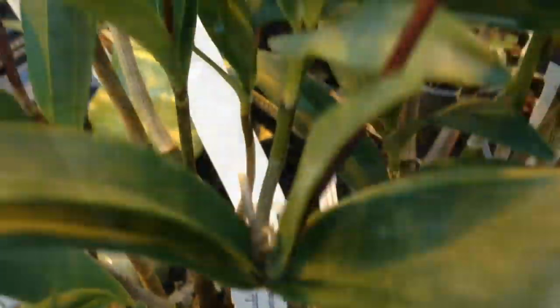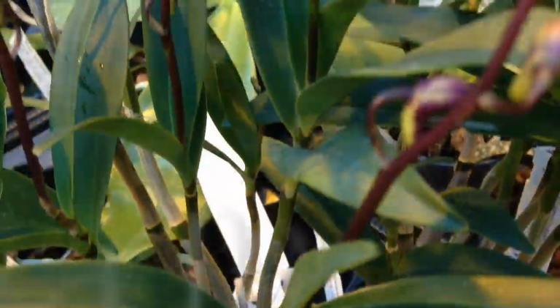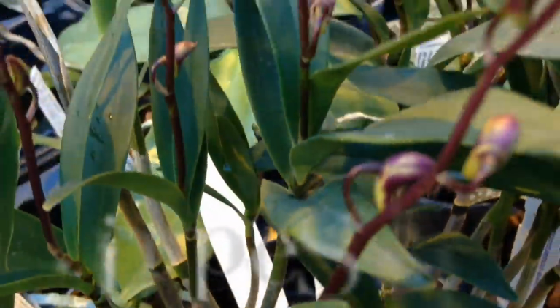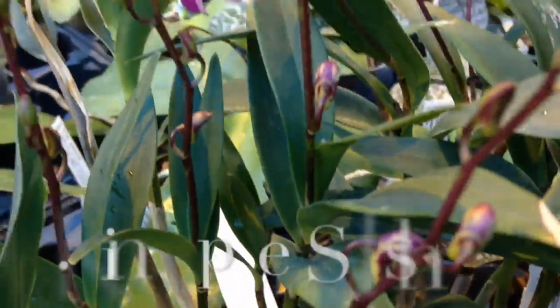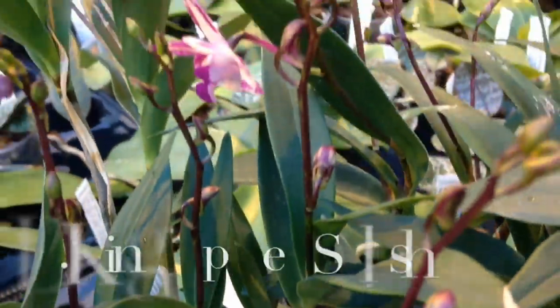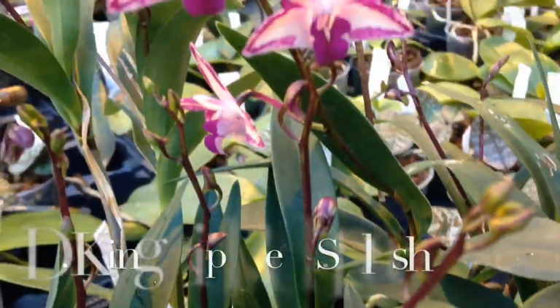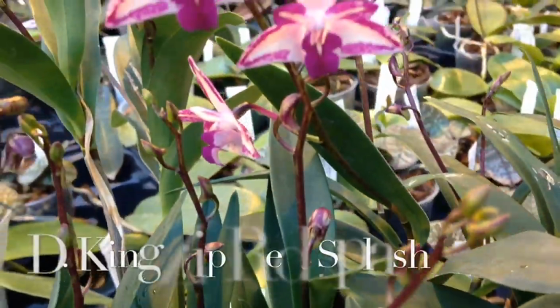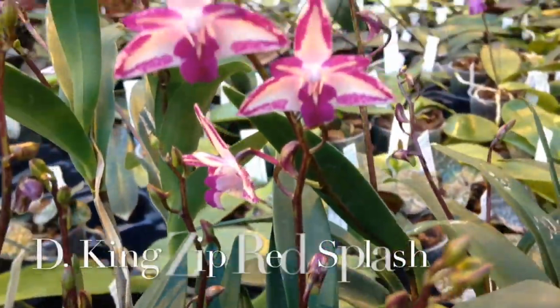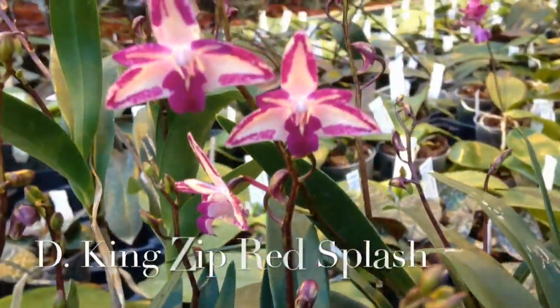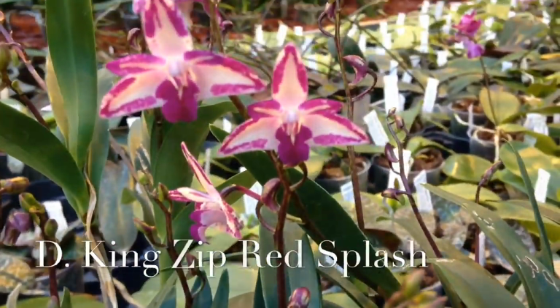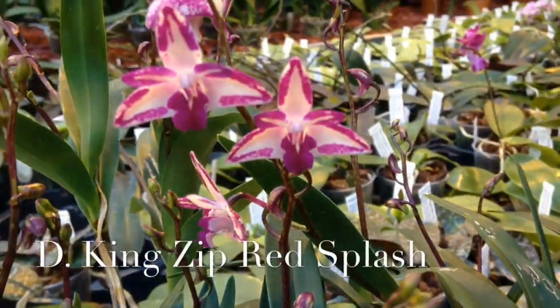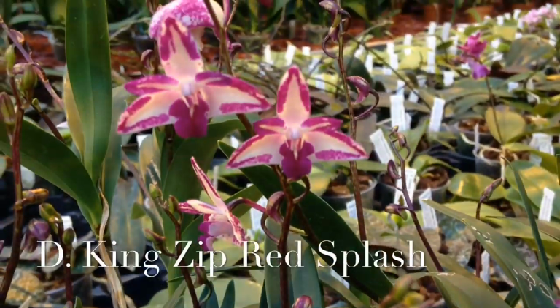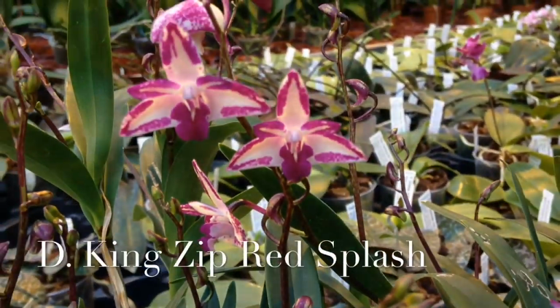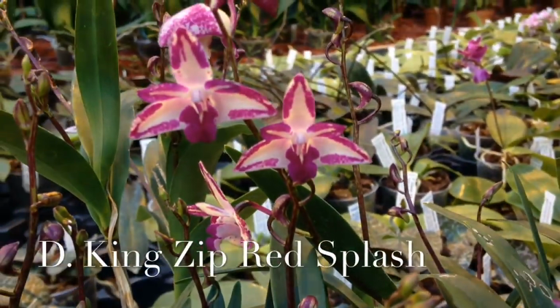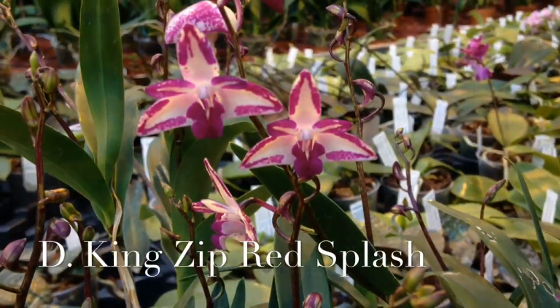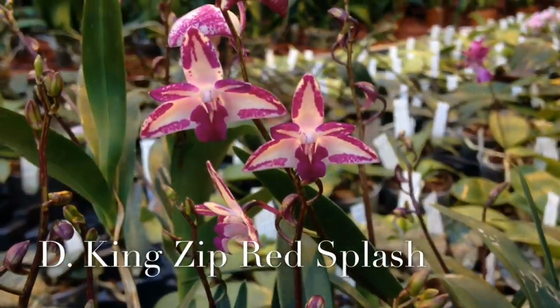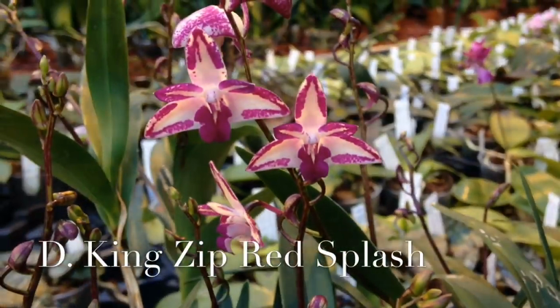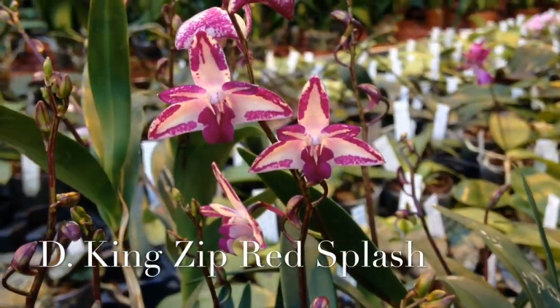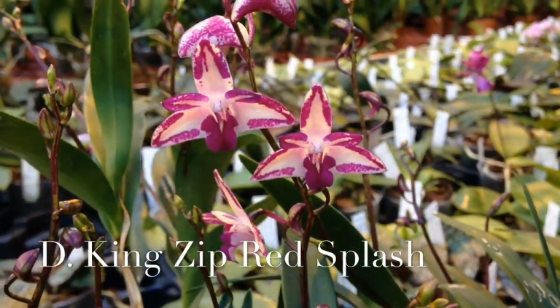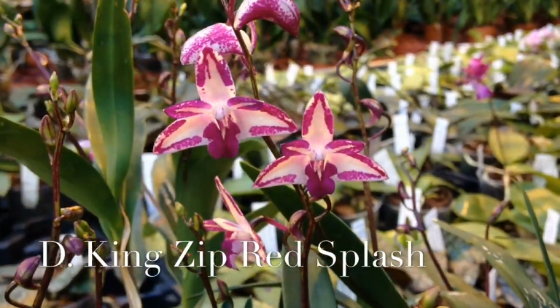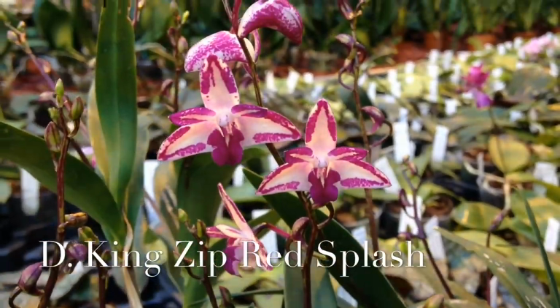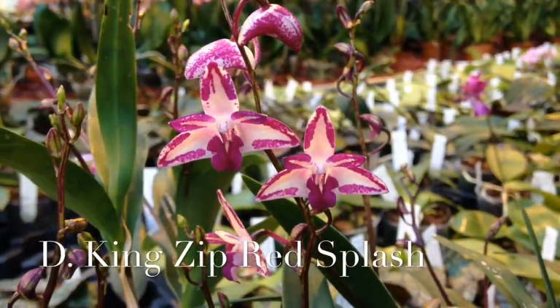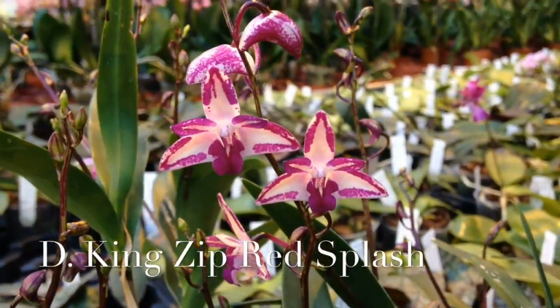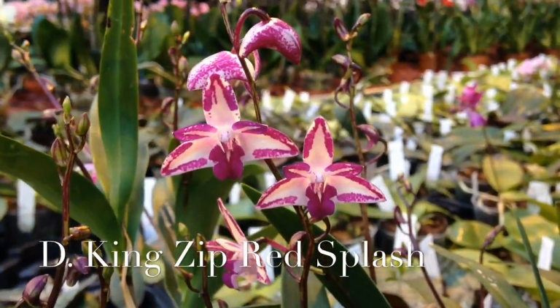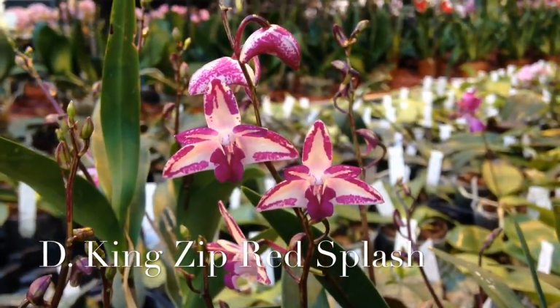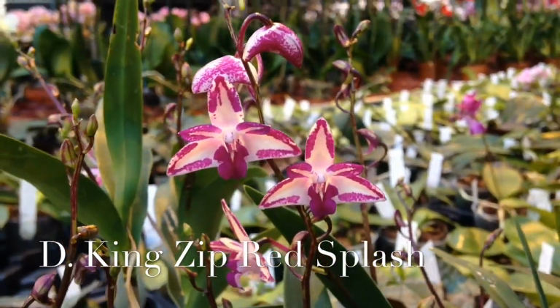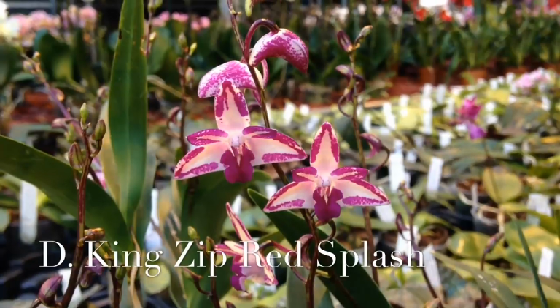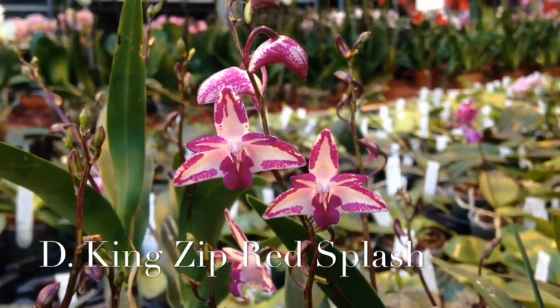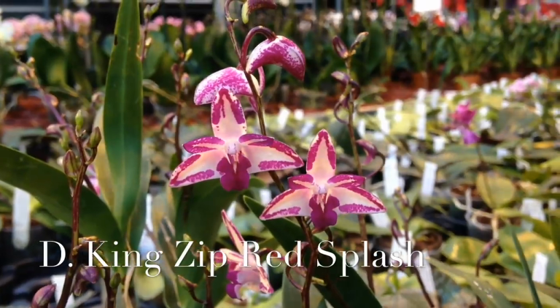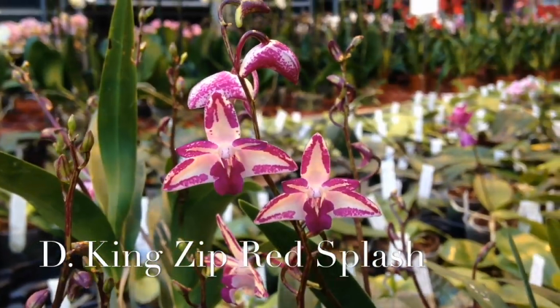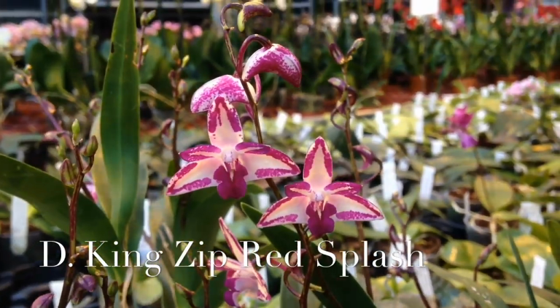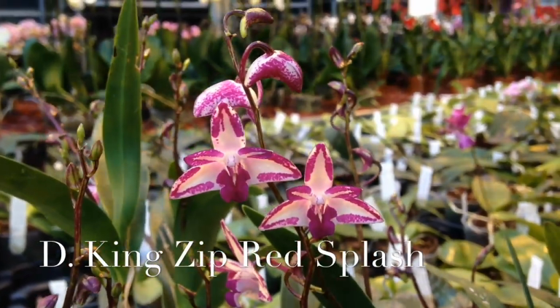This is the last dendrobium. It's a Dendrobium Kingianum cross — the Dendrobium King Zip Red Splash.